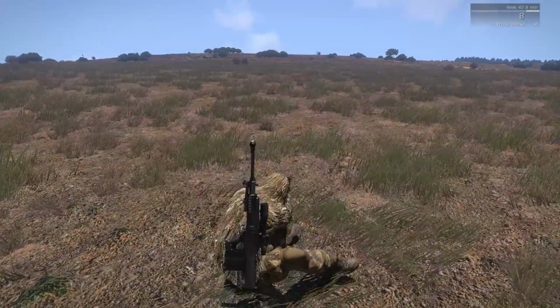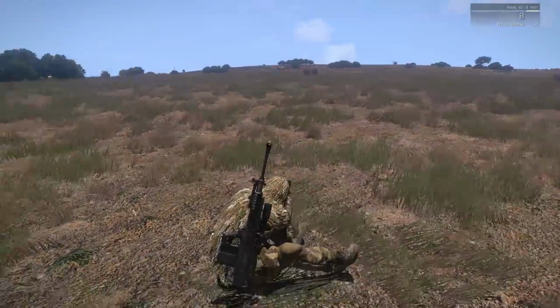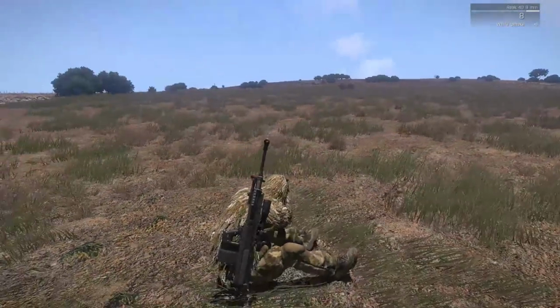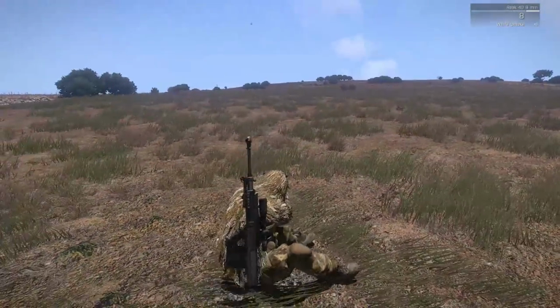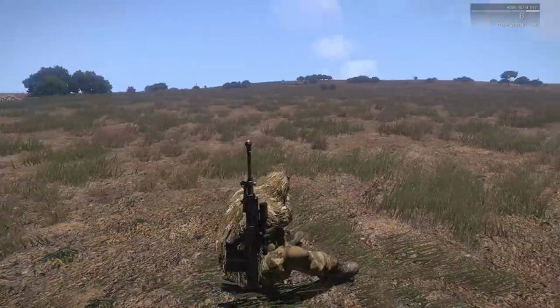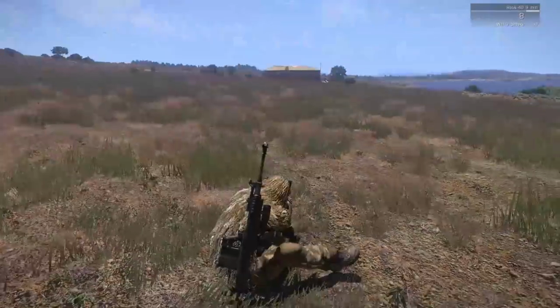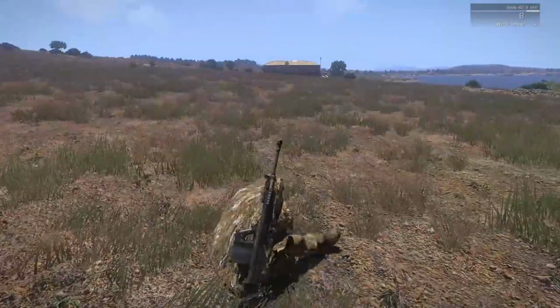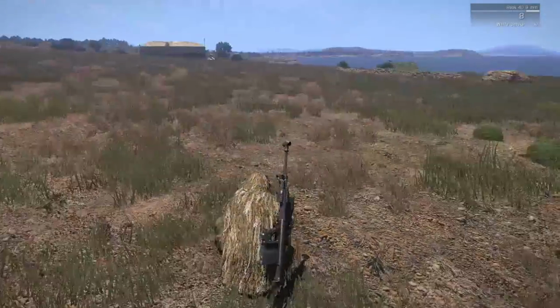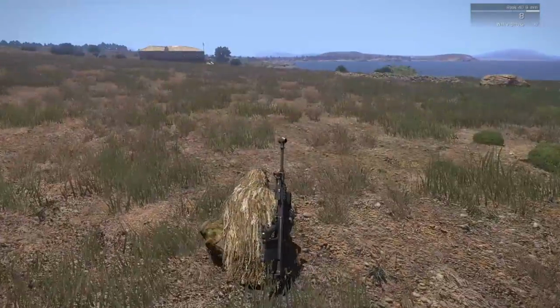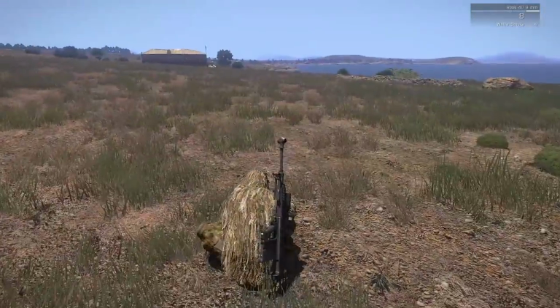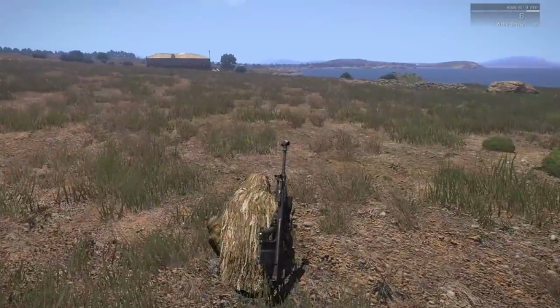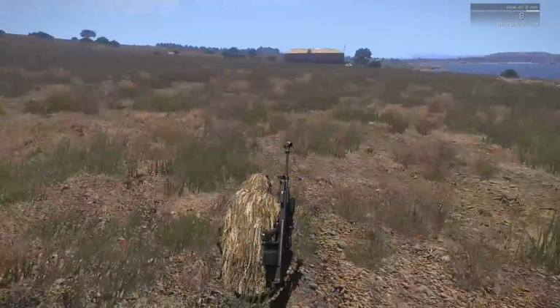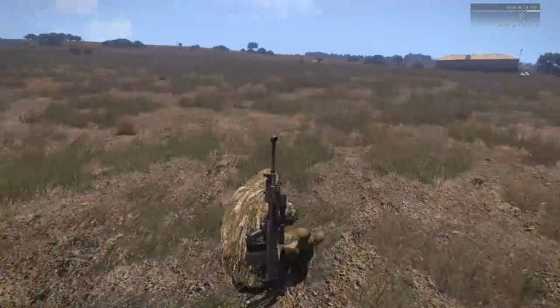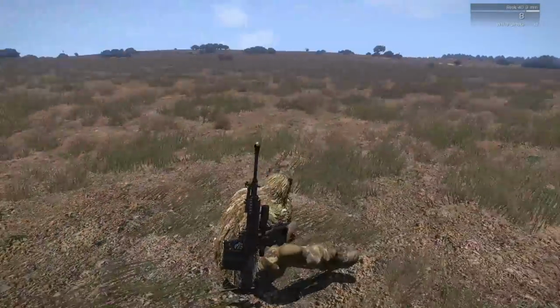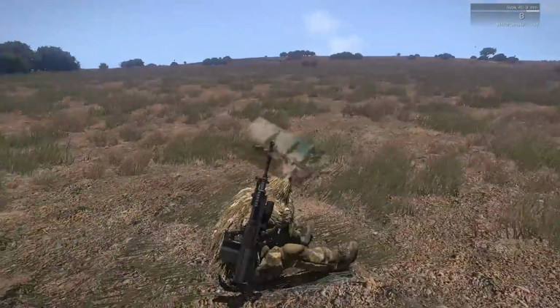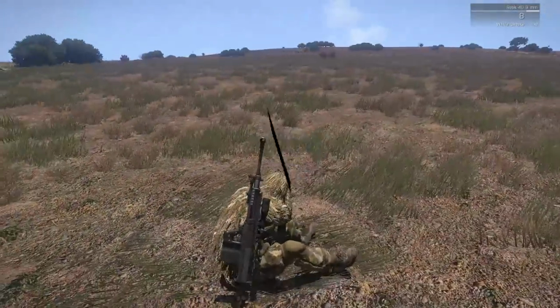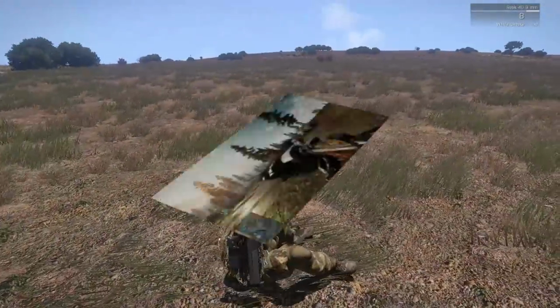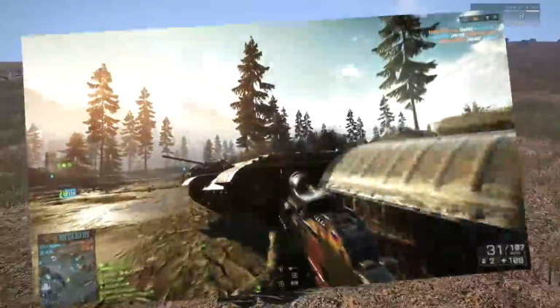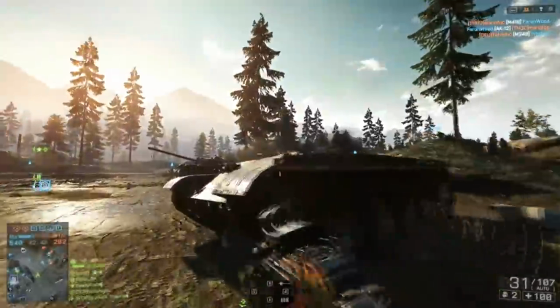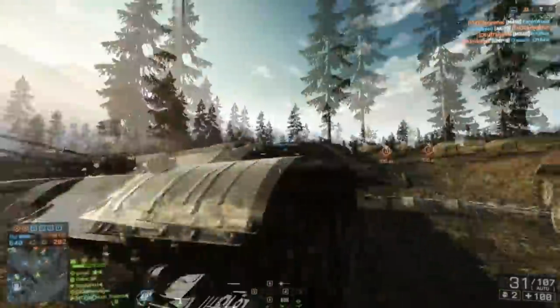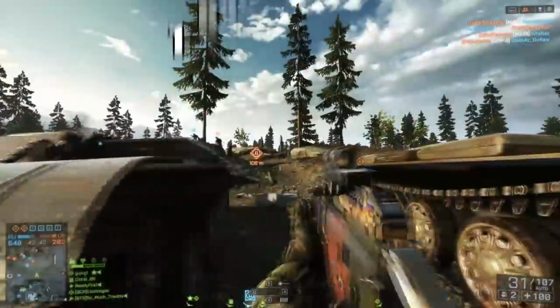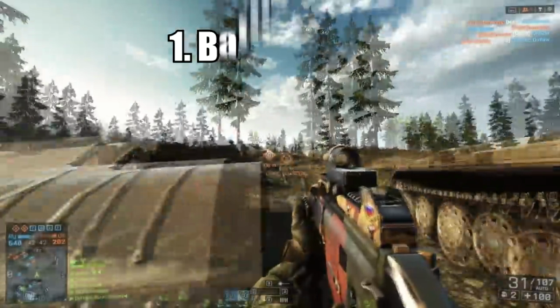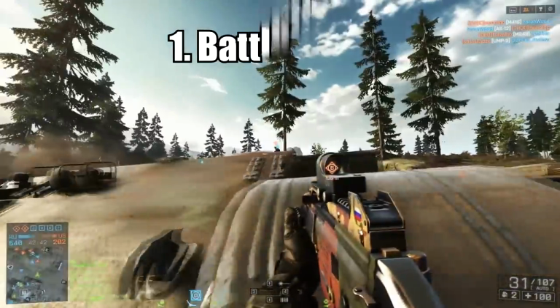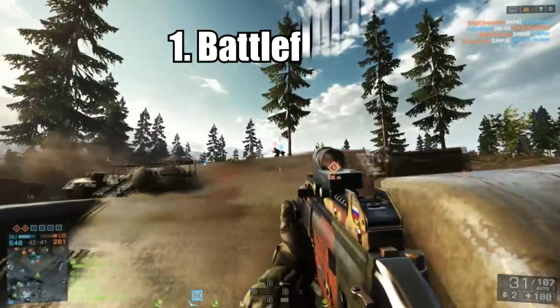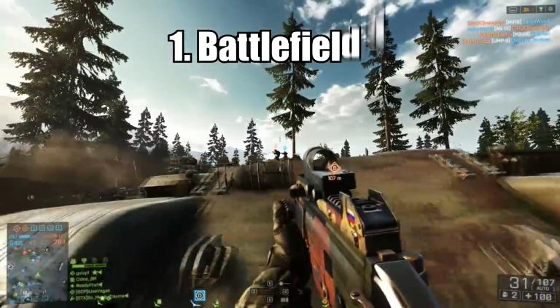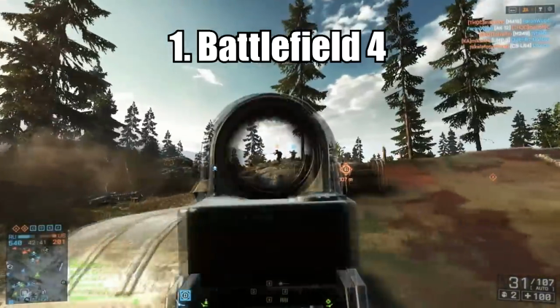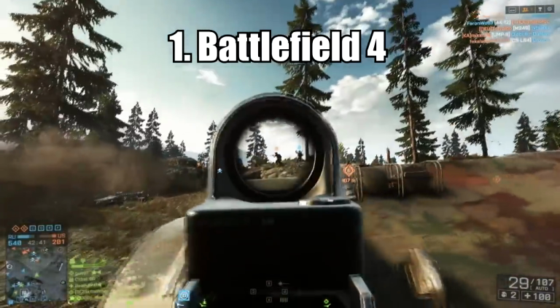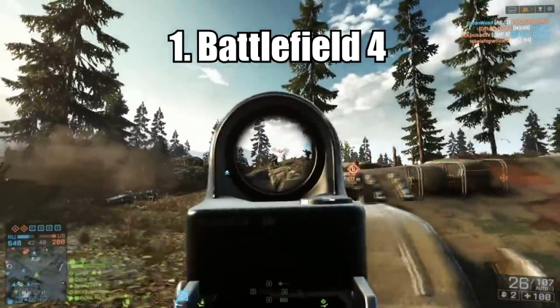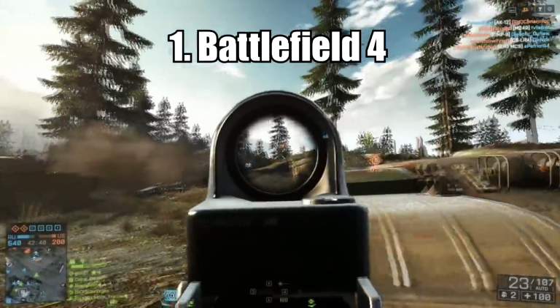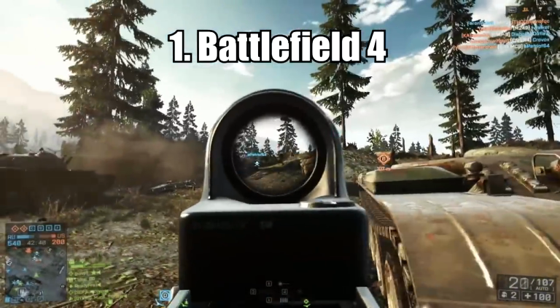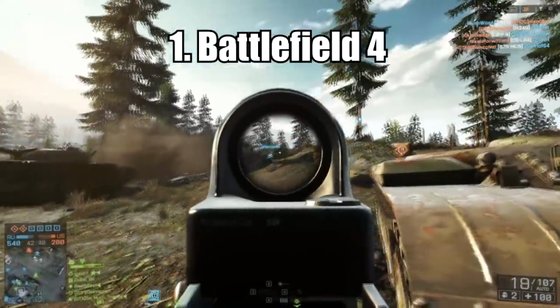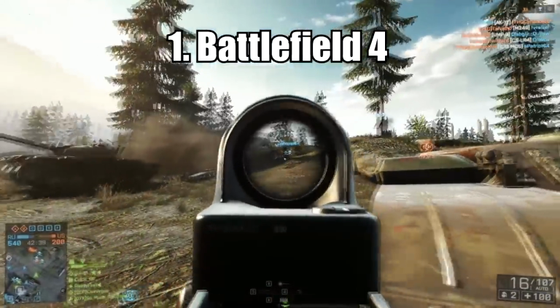ARMA 3 scooches to 2nd place on the countdown.